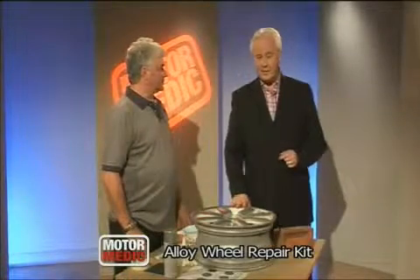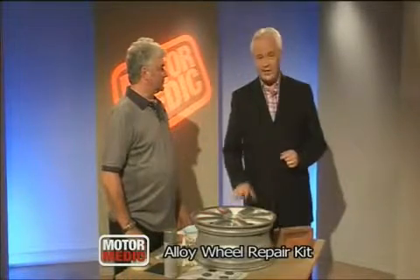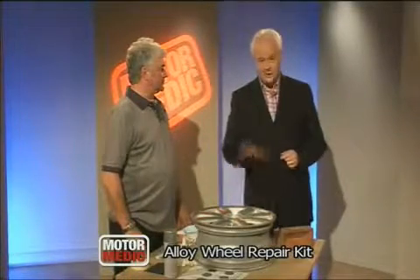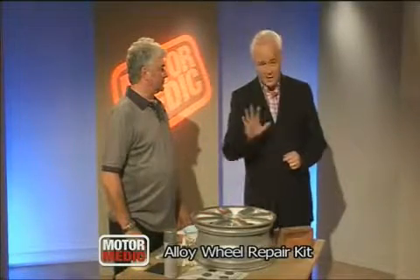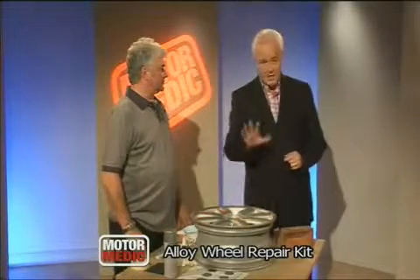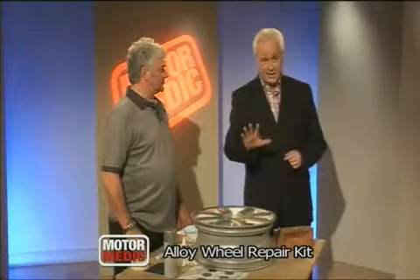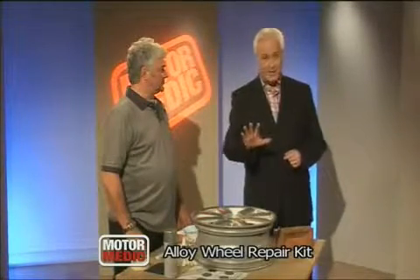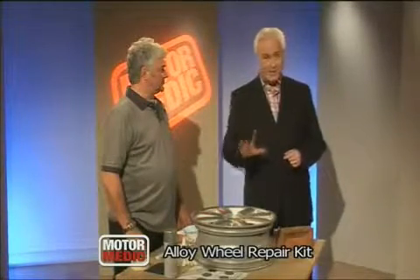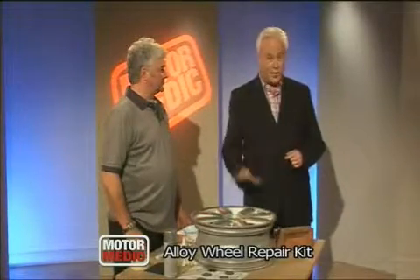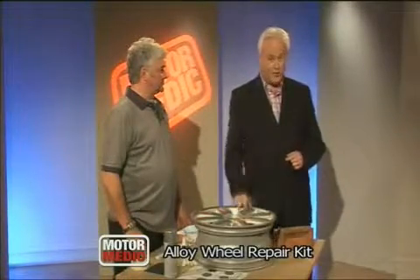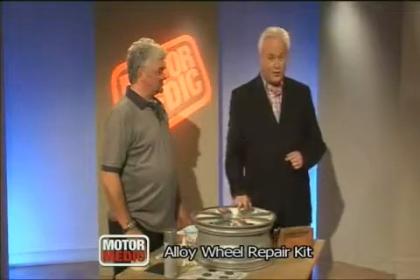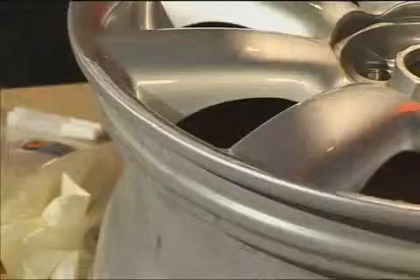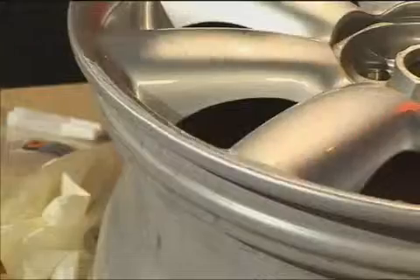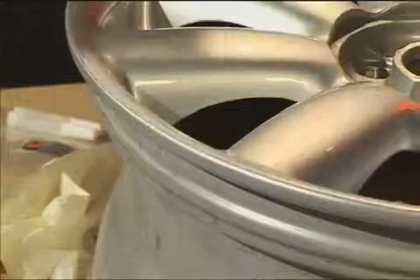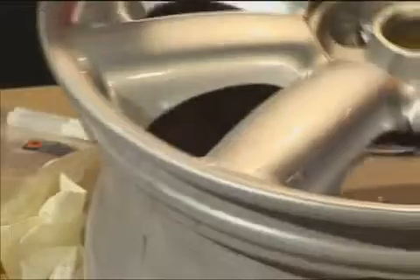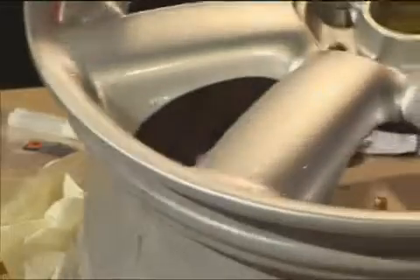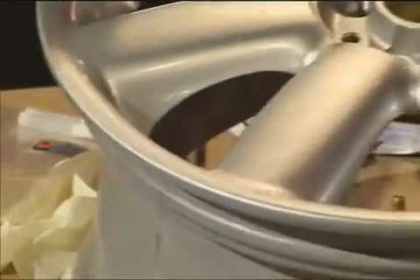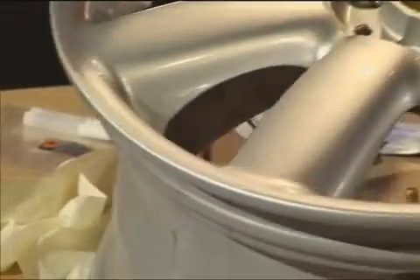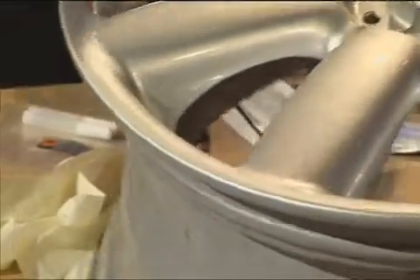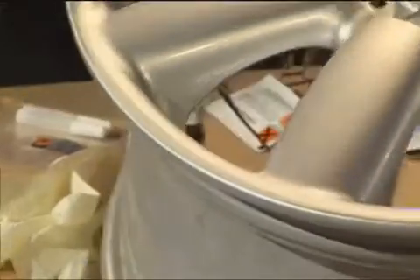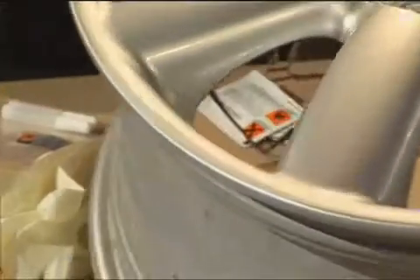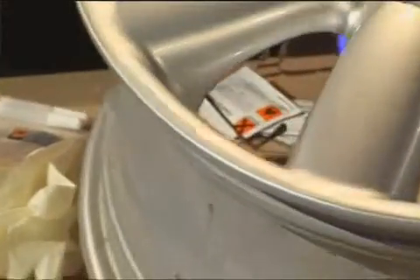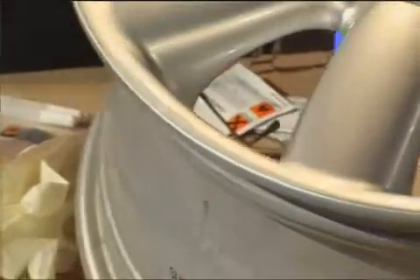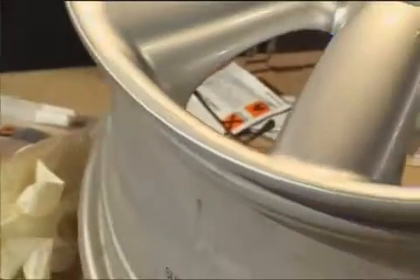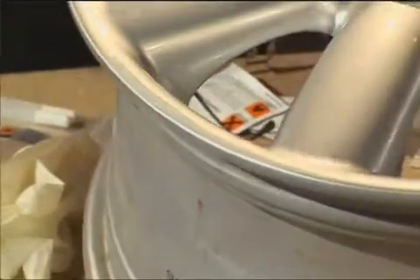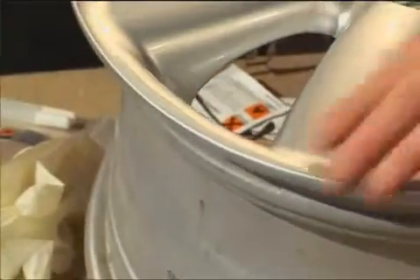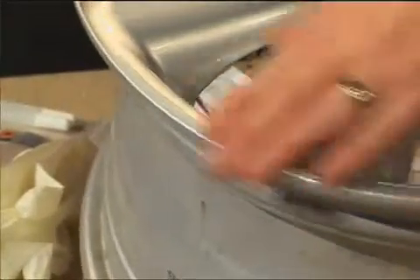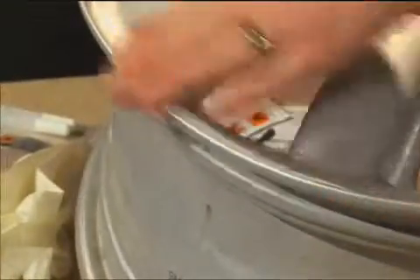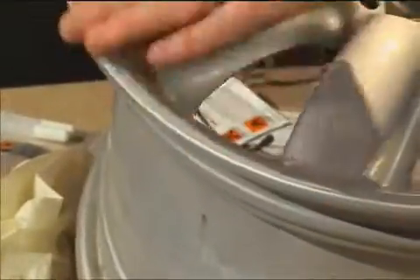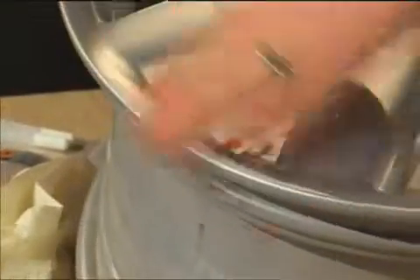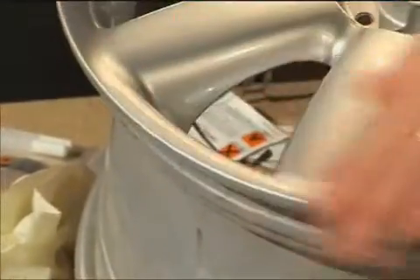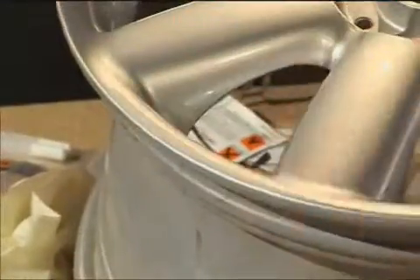Well, here's a way that, if you have curbed your alloy wheels, to get them back into pristine condition again.